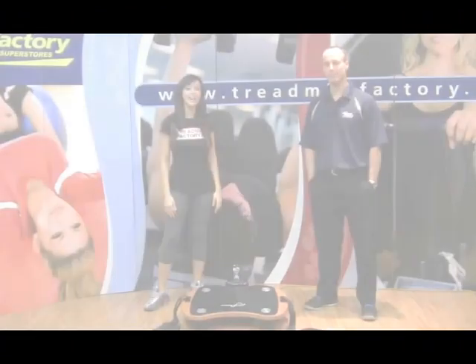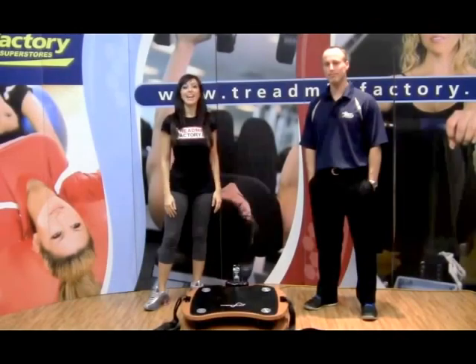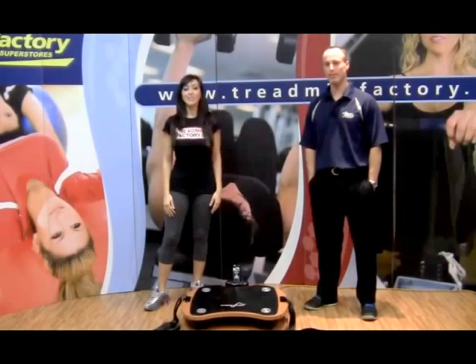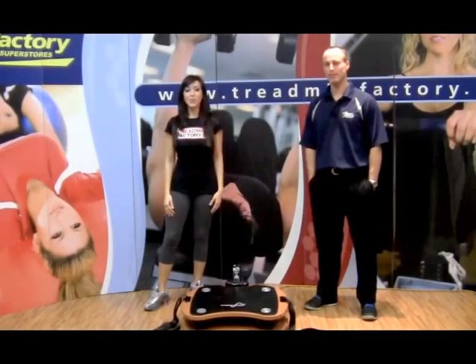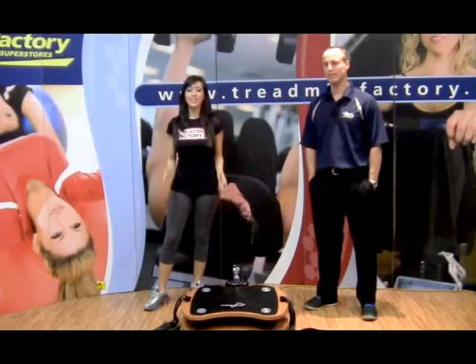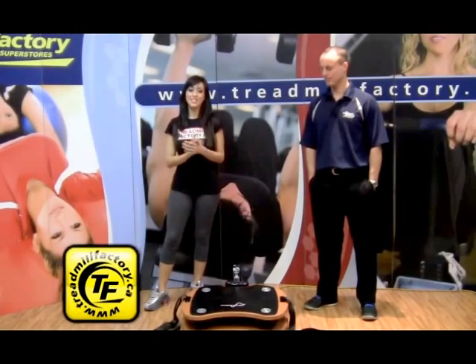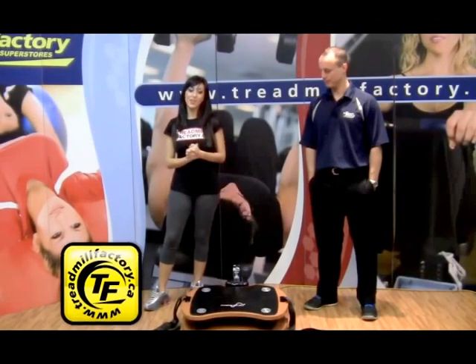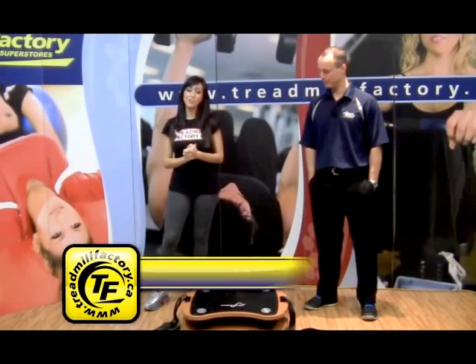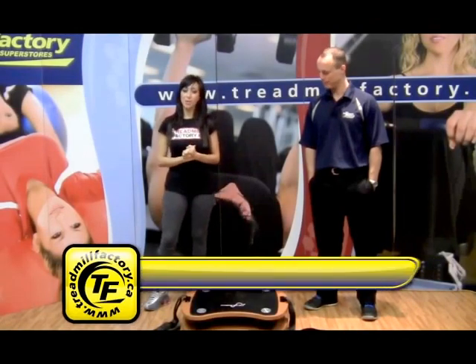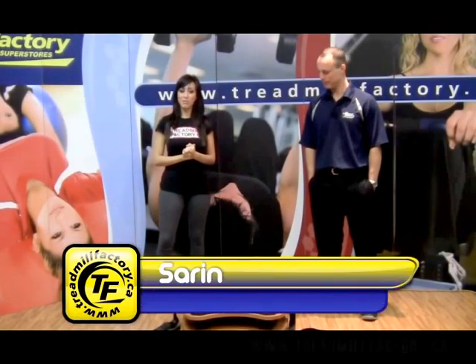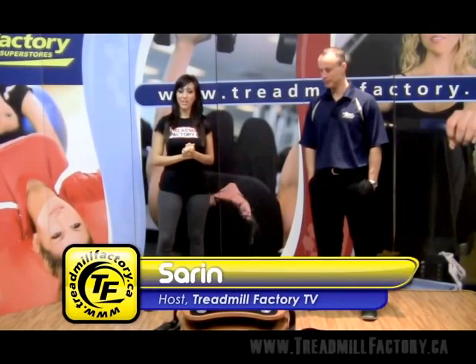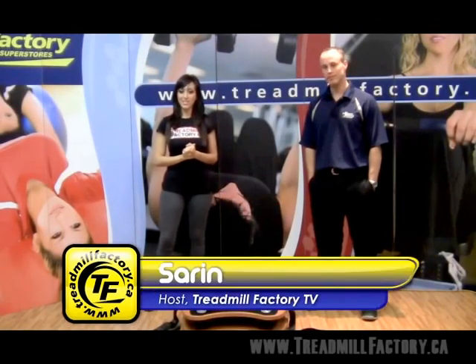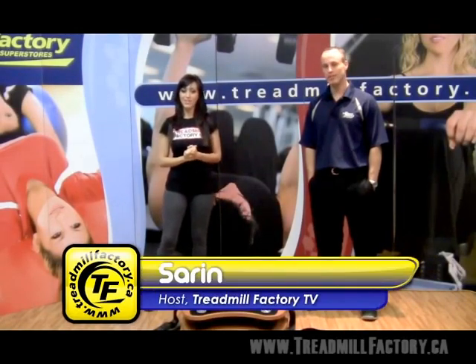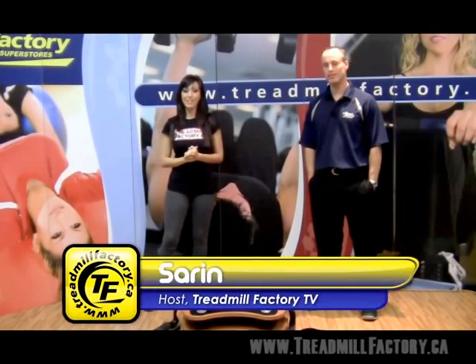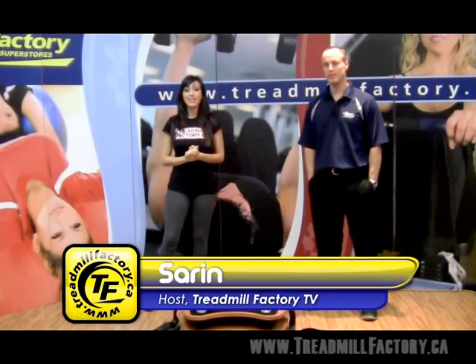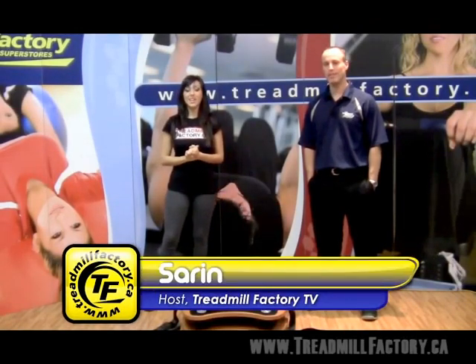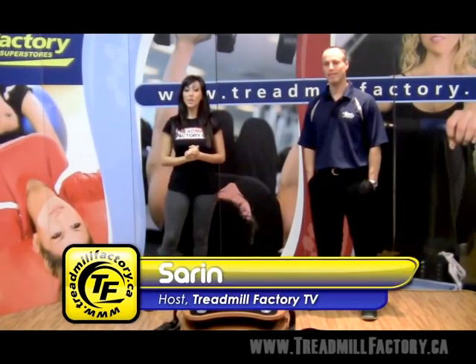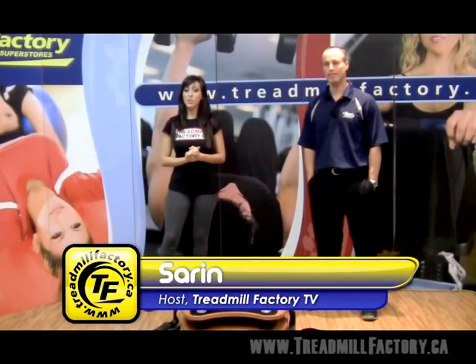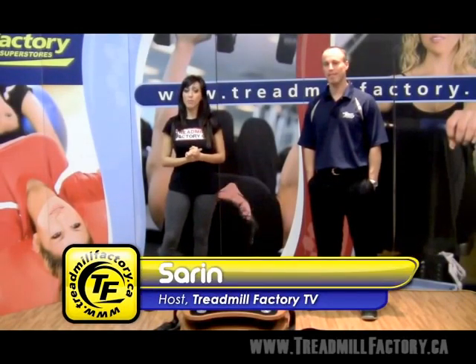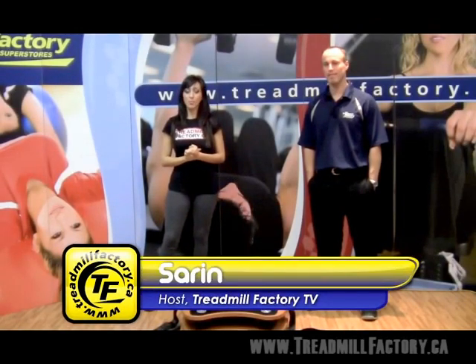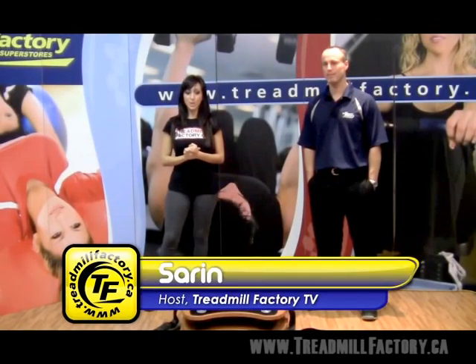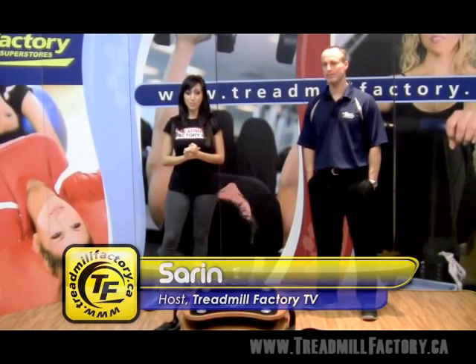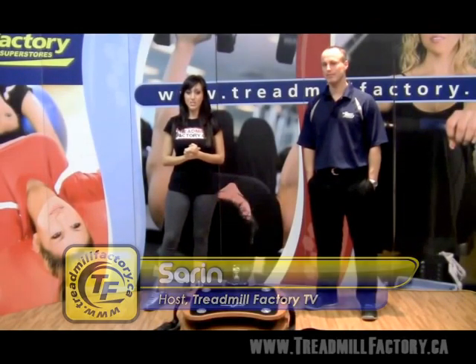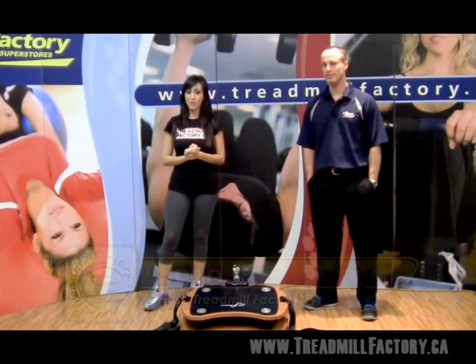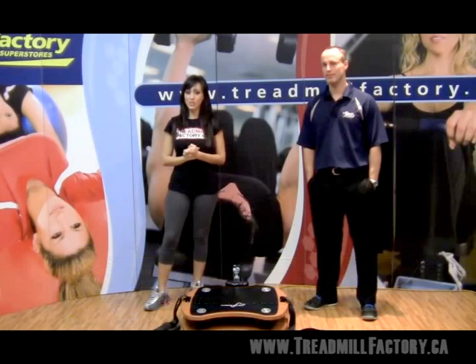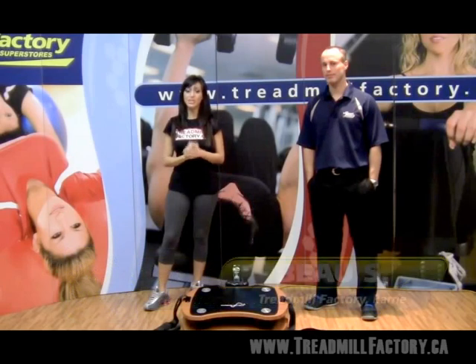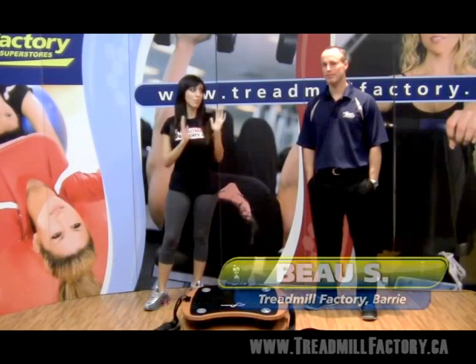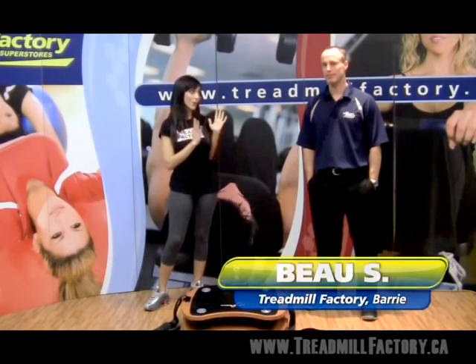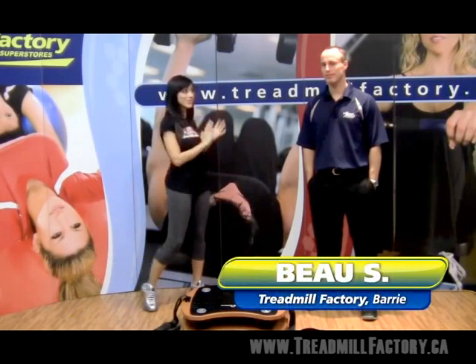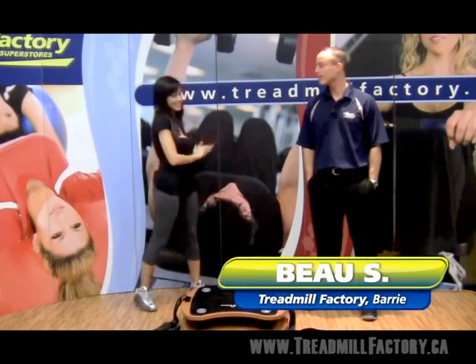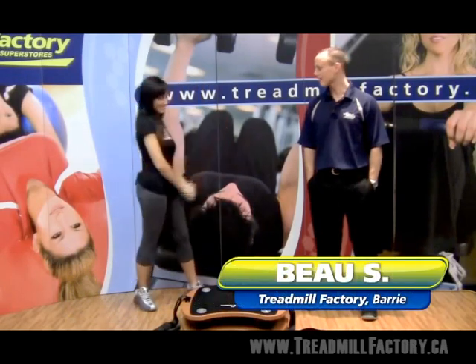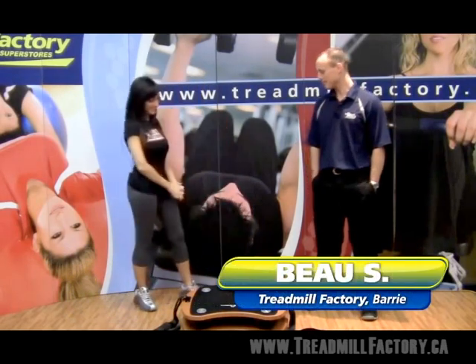Hey everyone, it's Saren from Treadmill Factory TV. Today we're here with our vibration machine specialist Bo. Thanks Saren.